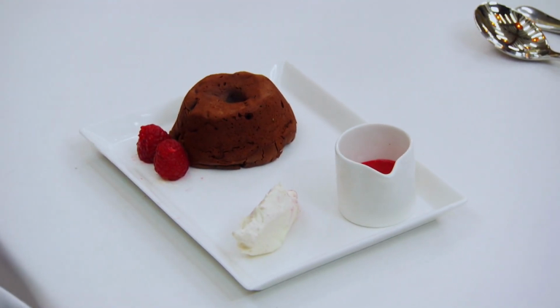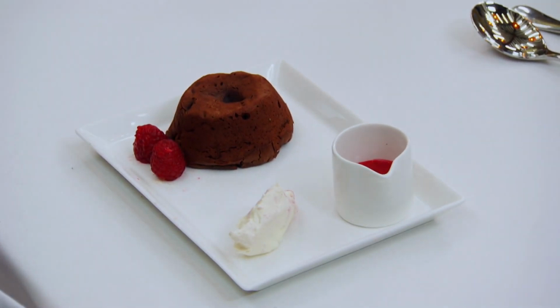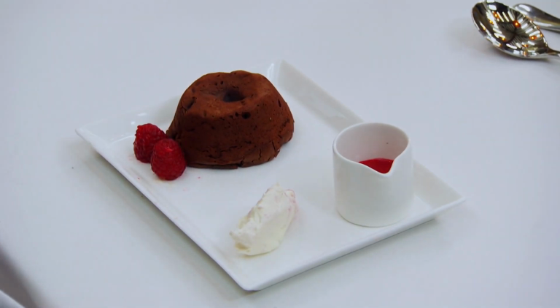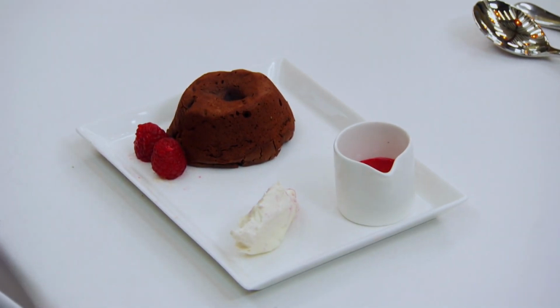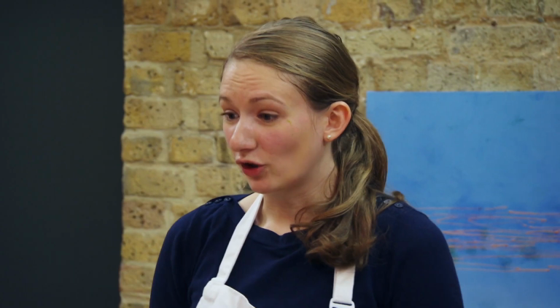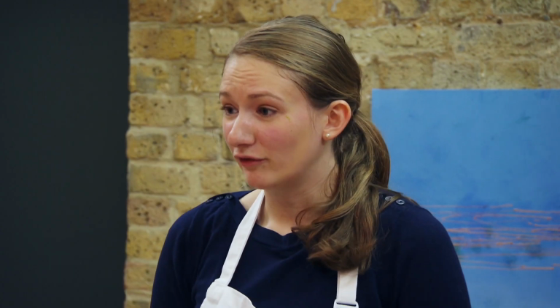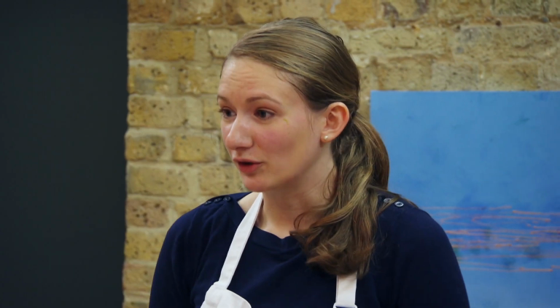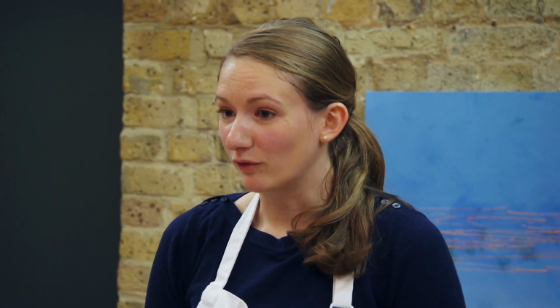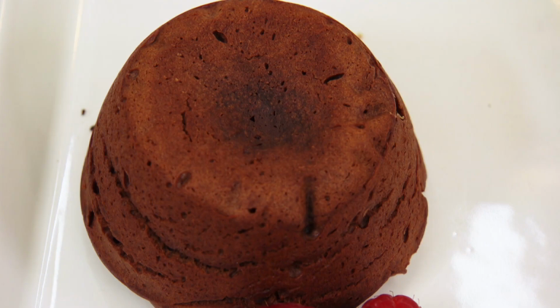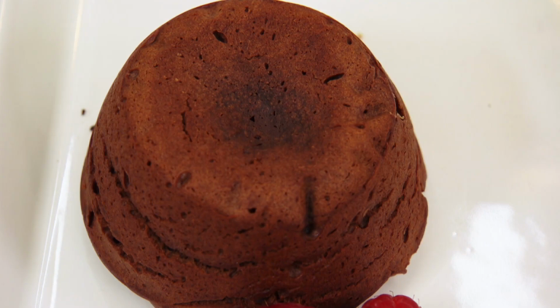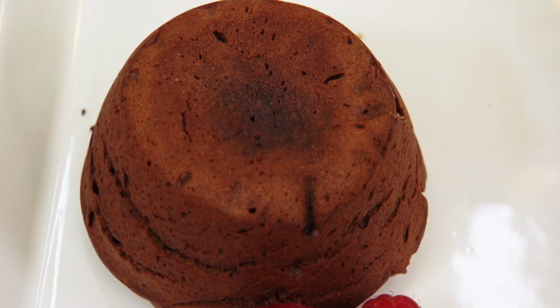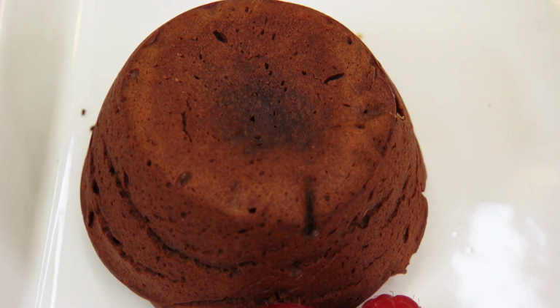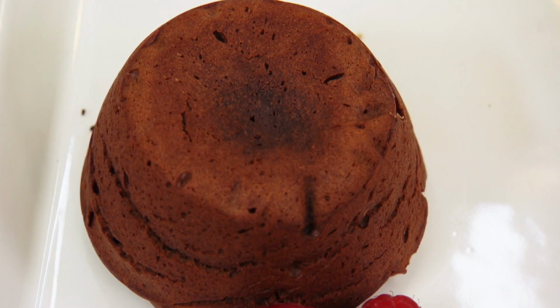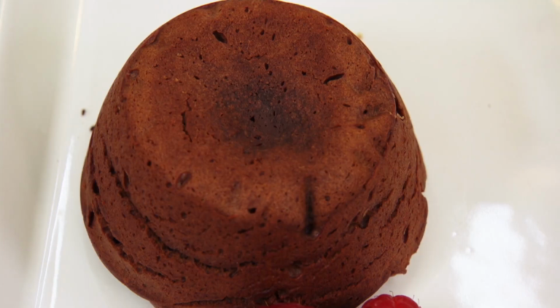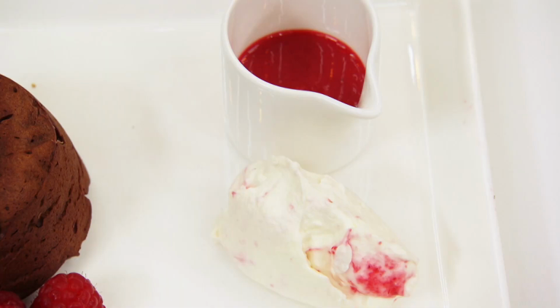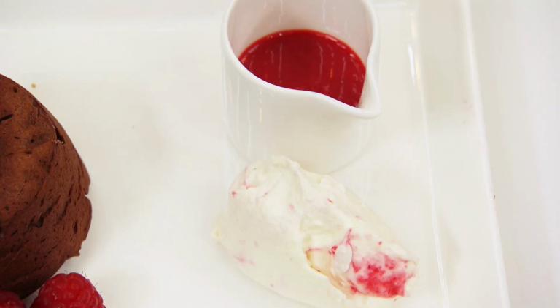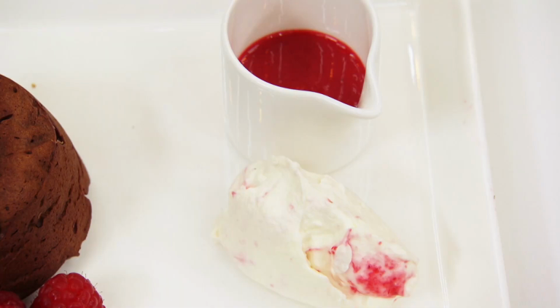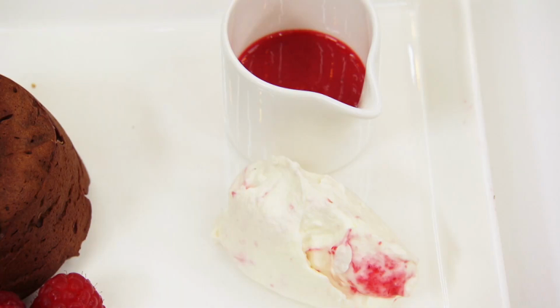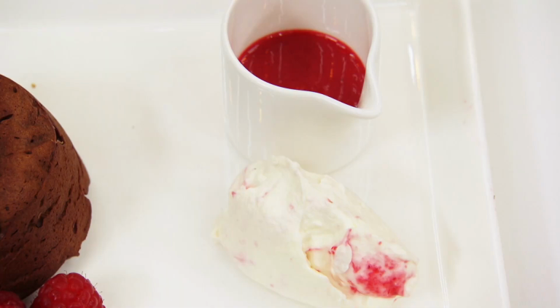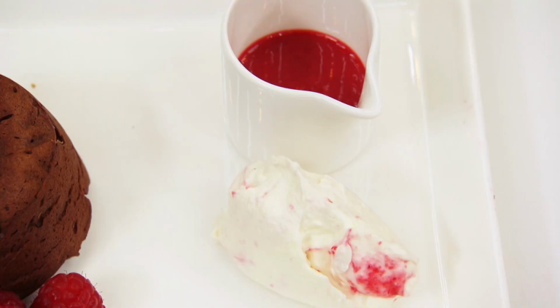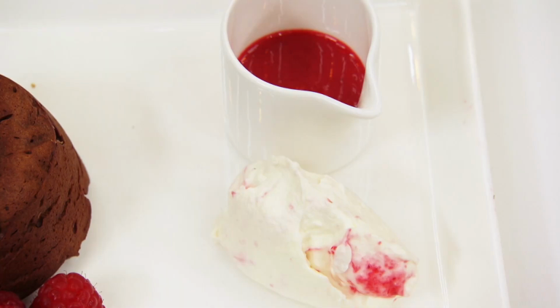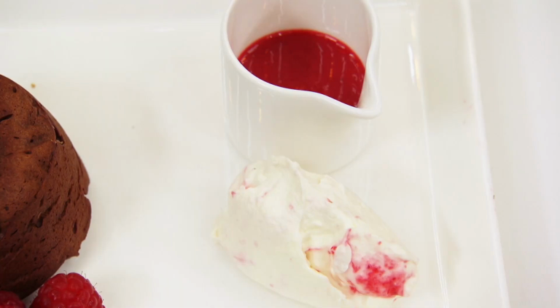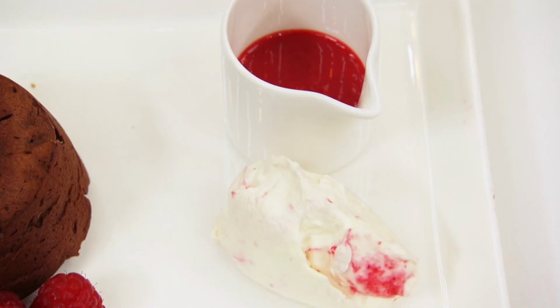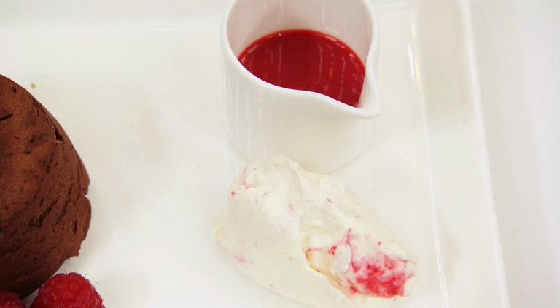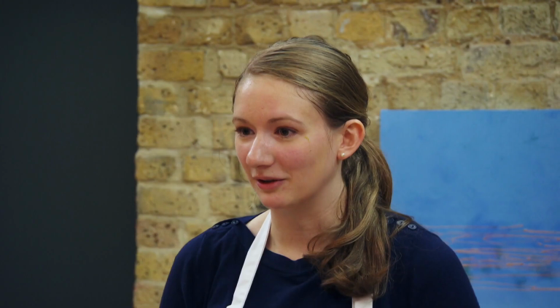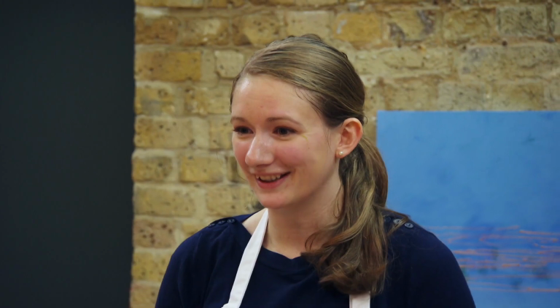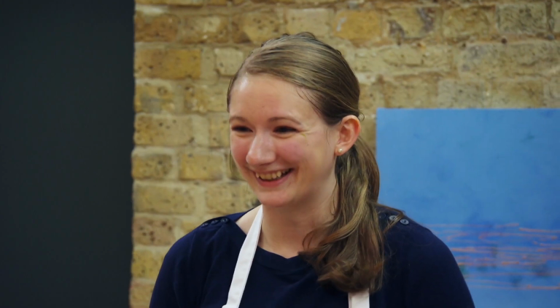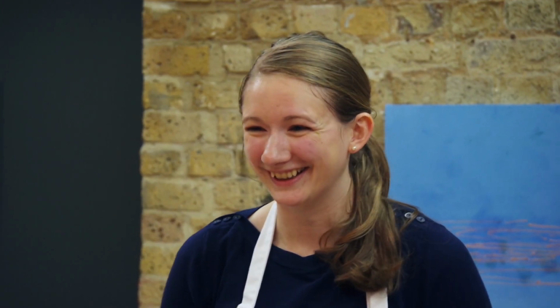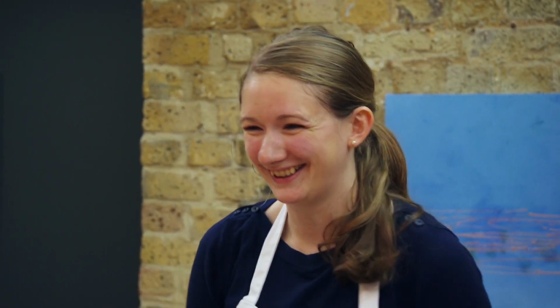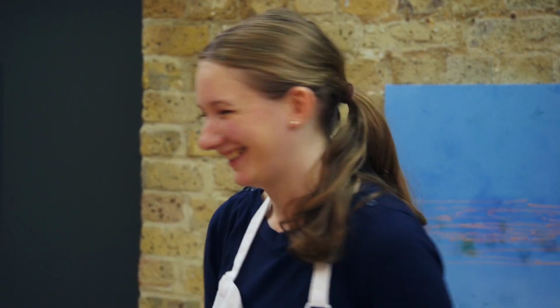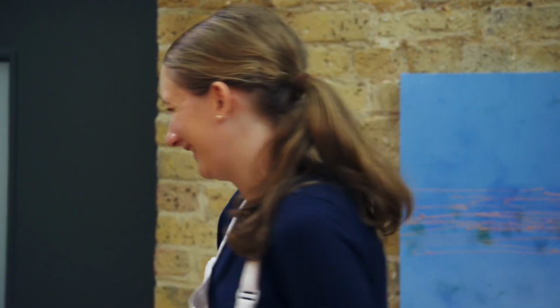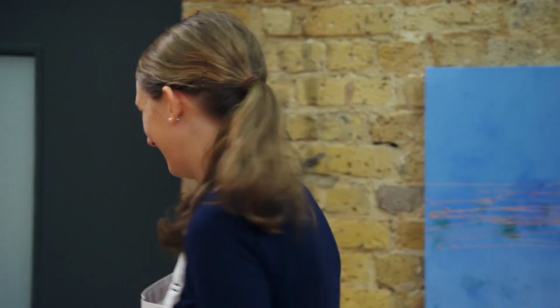I've made a chocolate fondant for you with a raspberry coulis and a raspberry ripple cream as well. Thank you. Lovely.